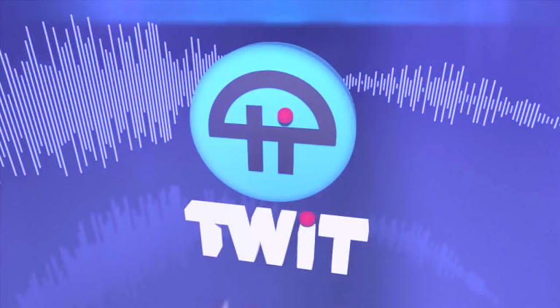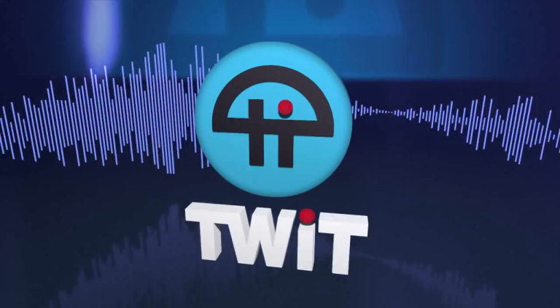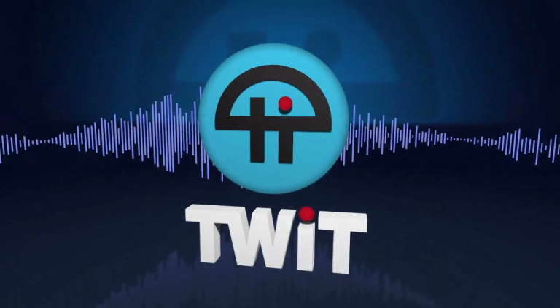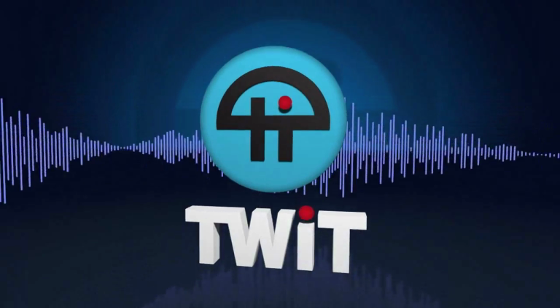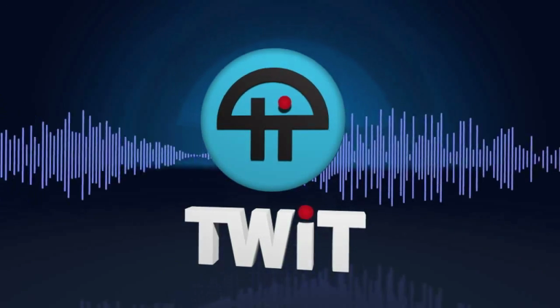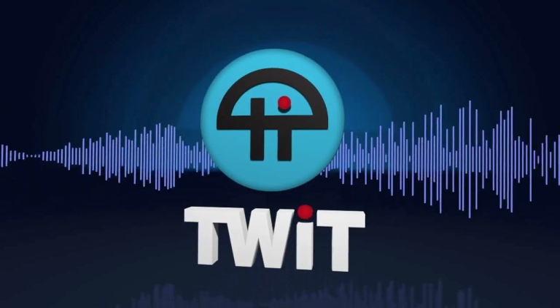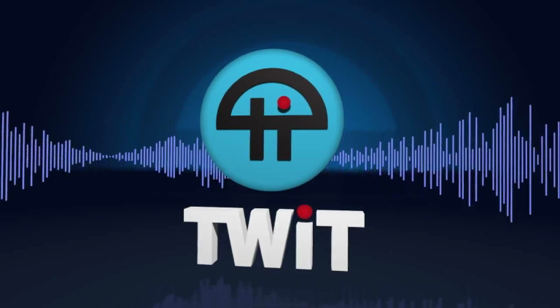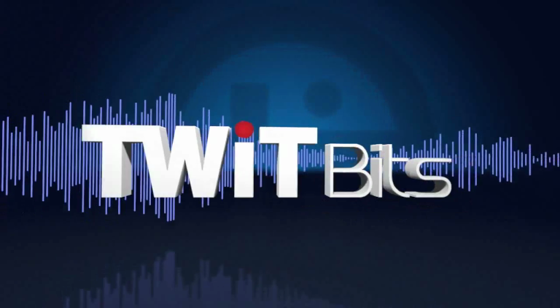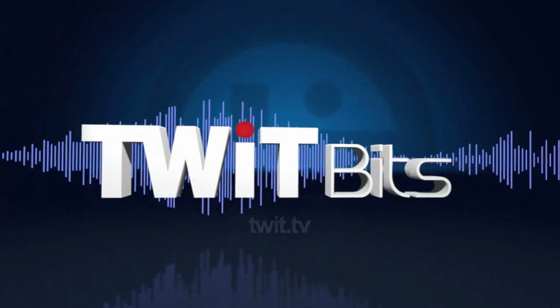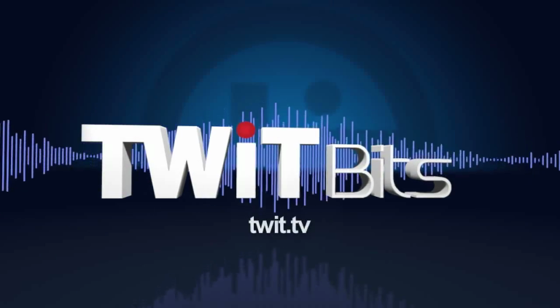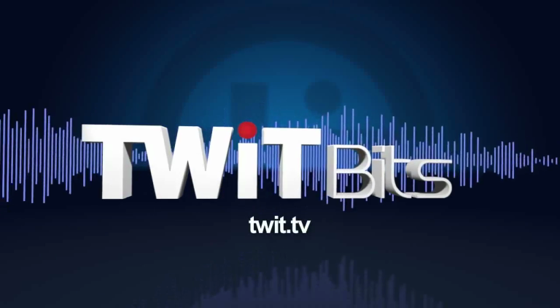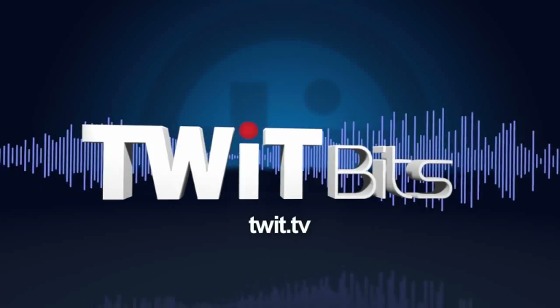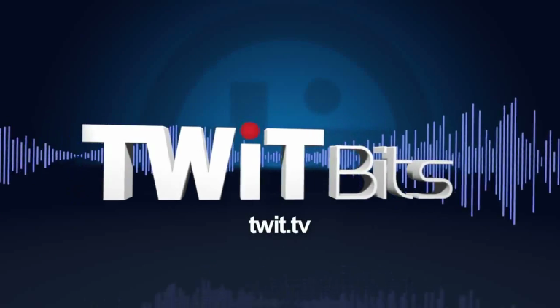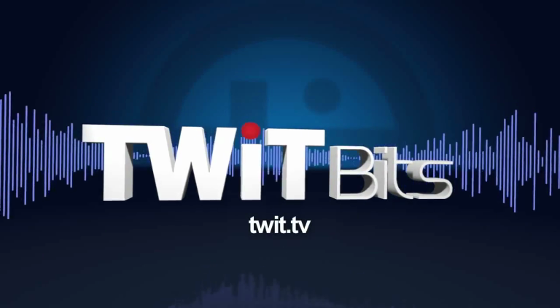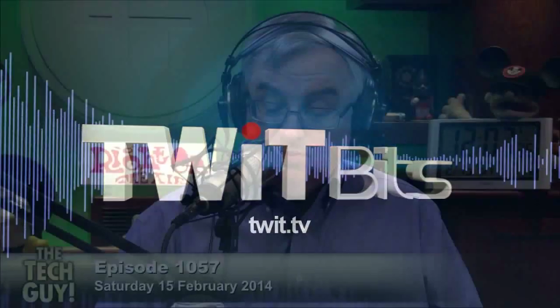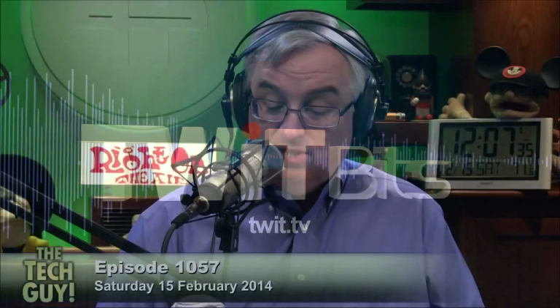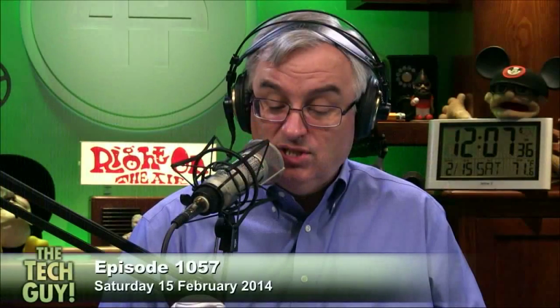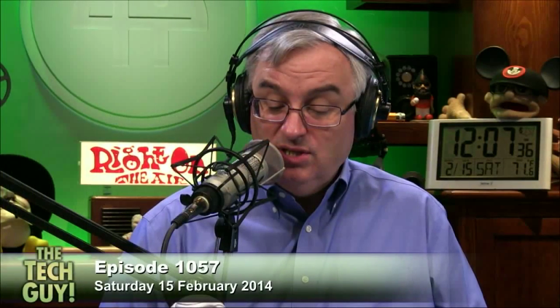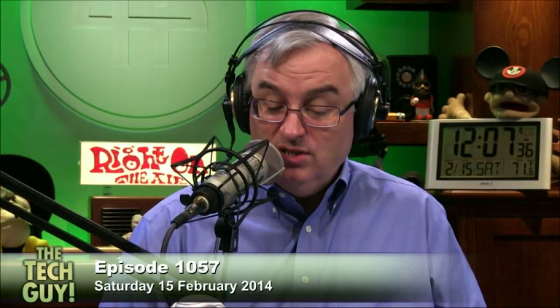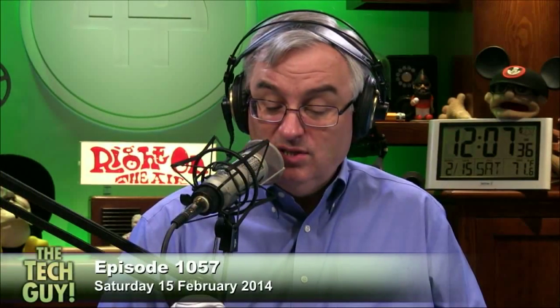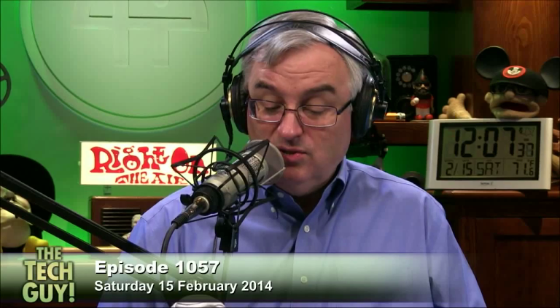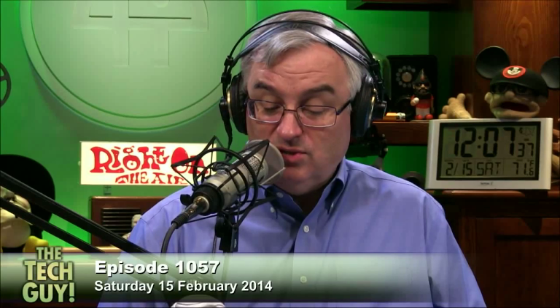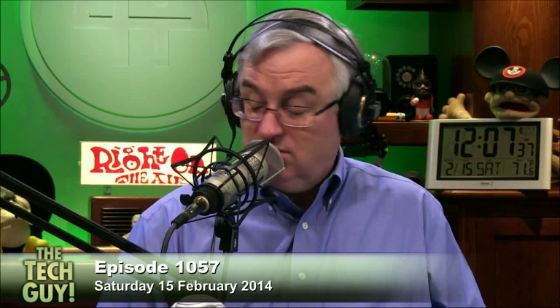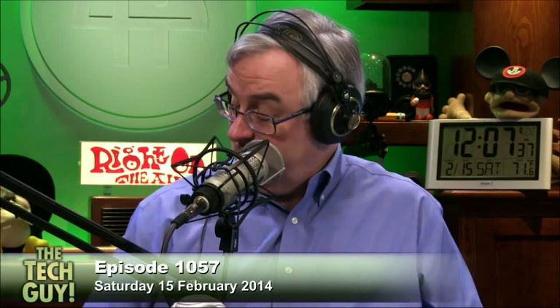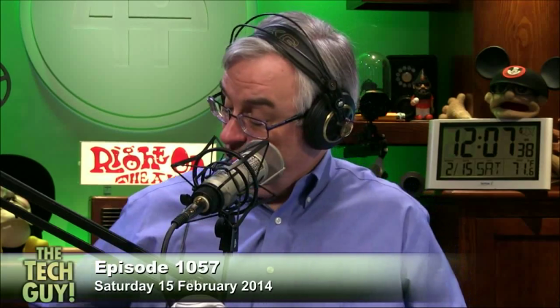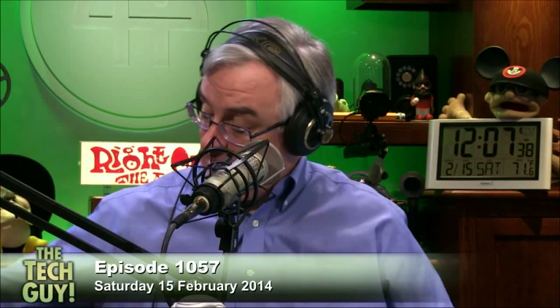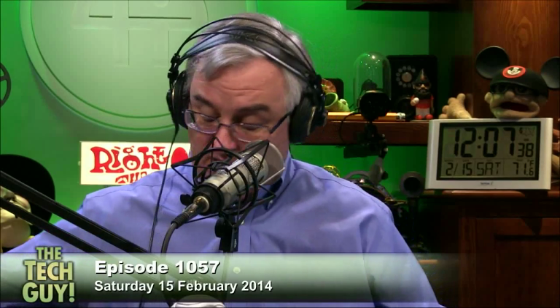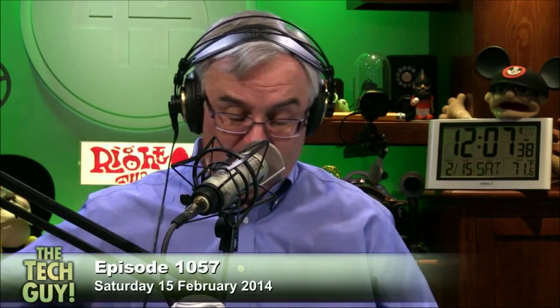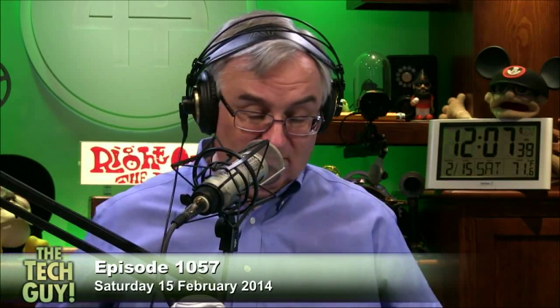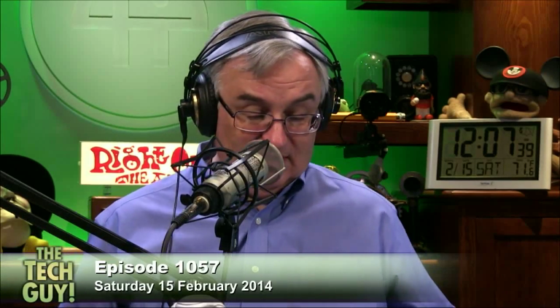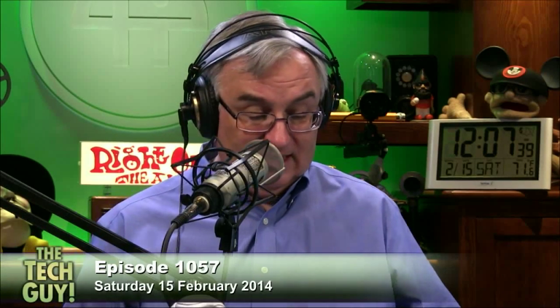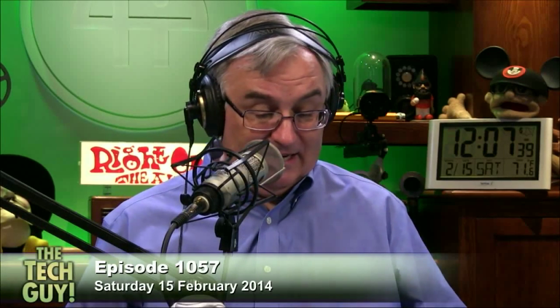This is TWIT. Brett in Woodridge, New Jersey. Hi, Brett. Leo Laporte, the tech guy.